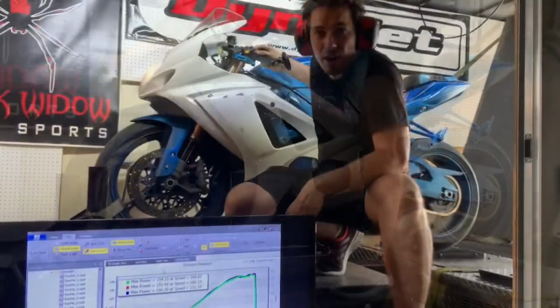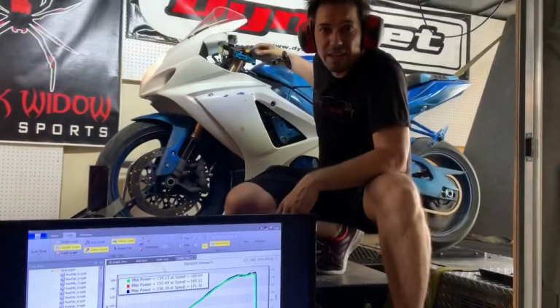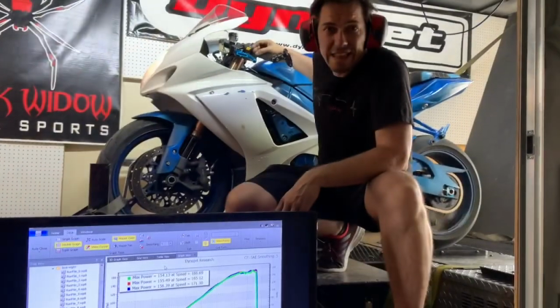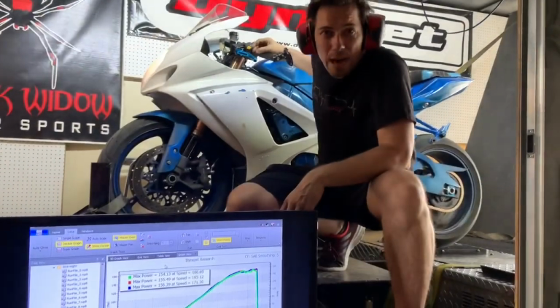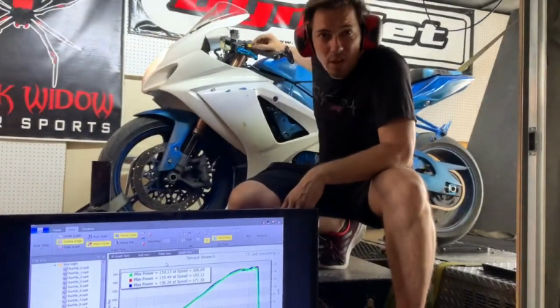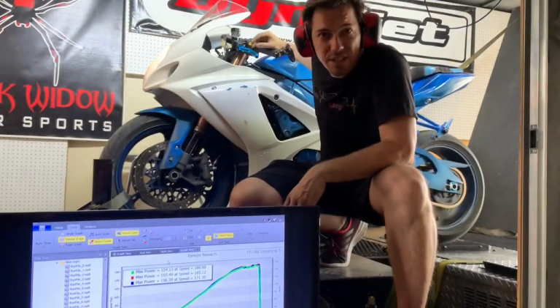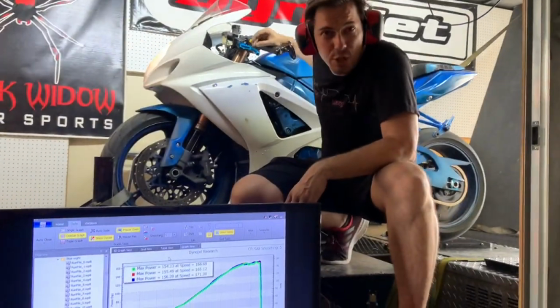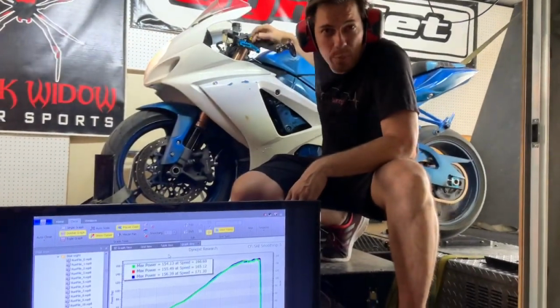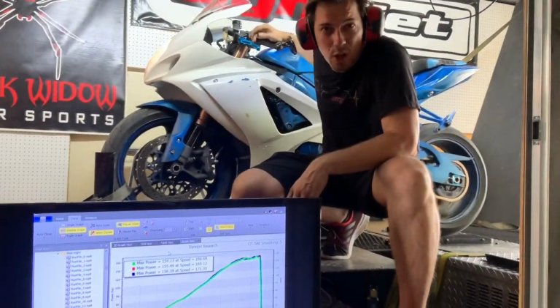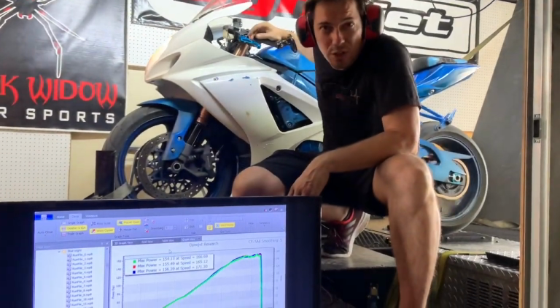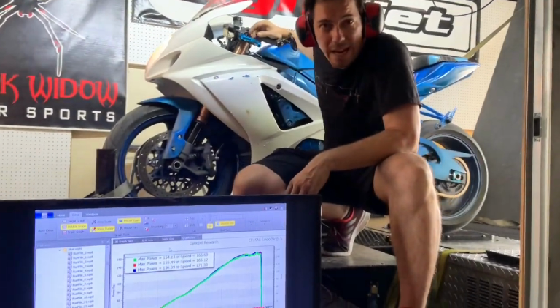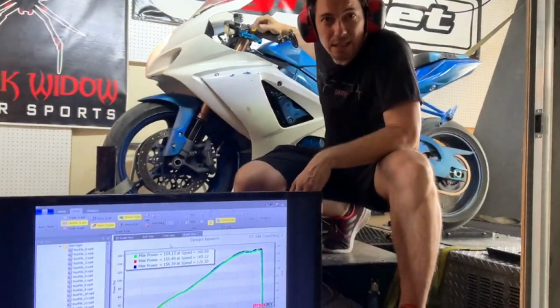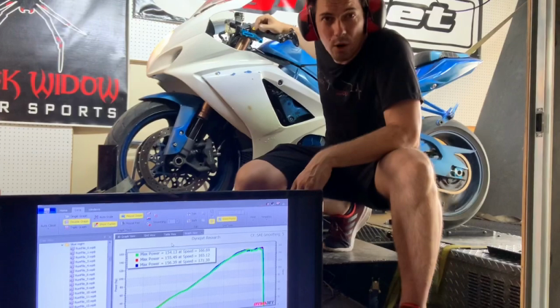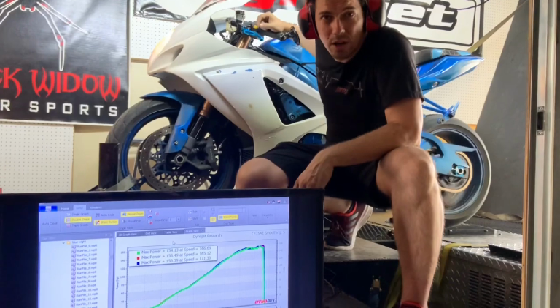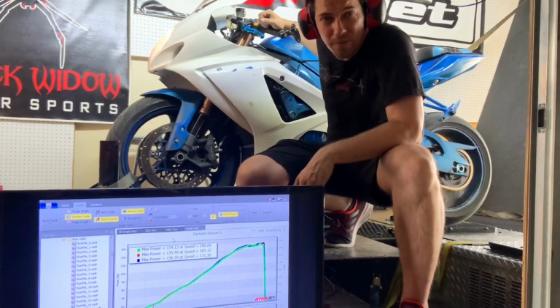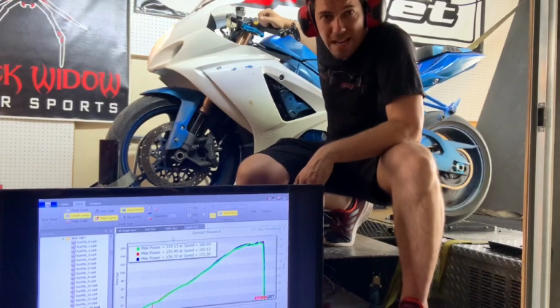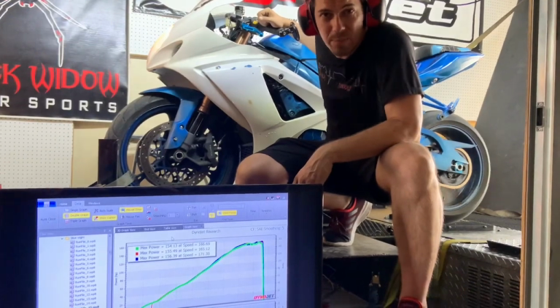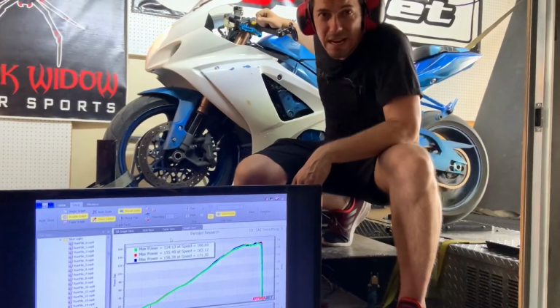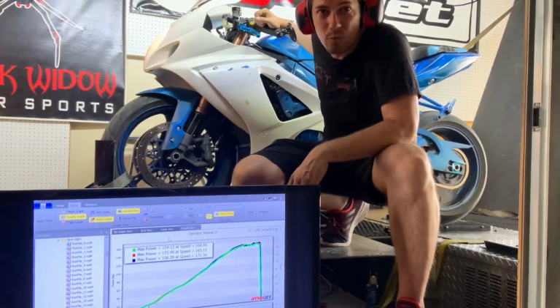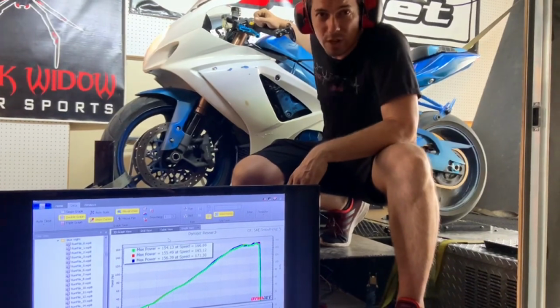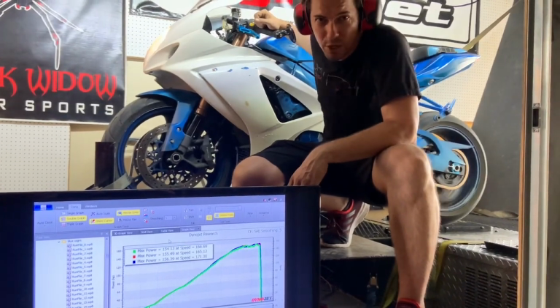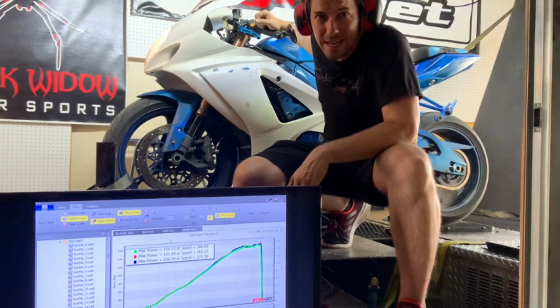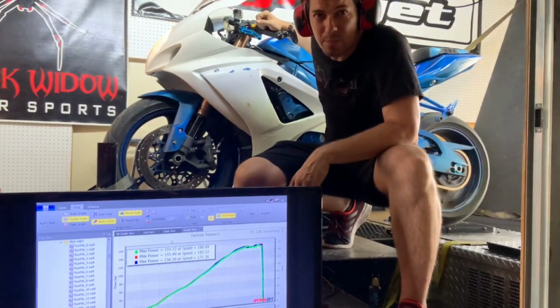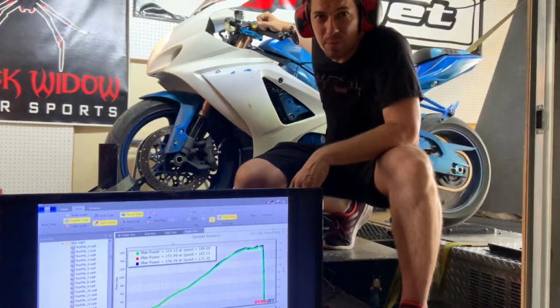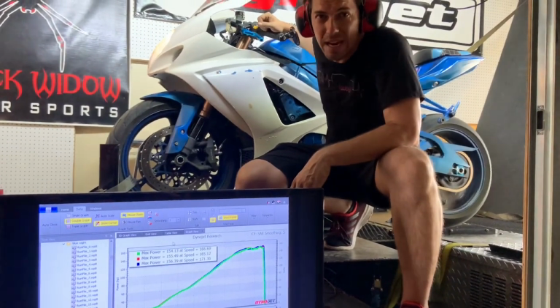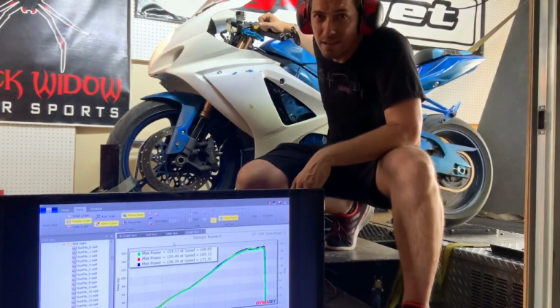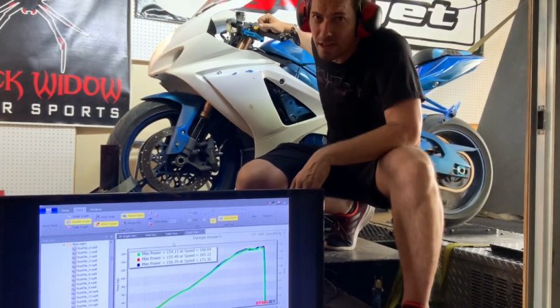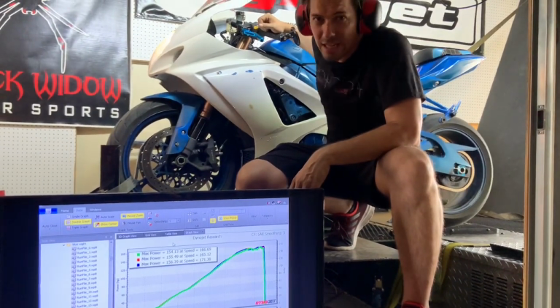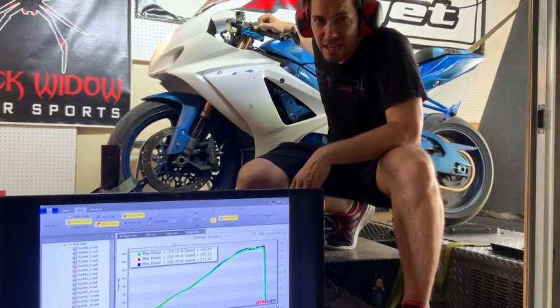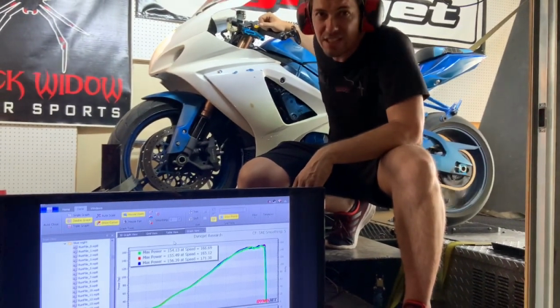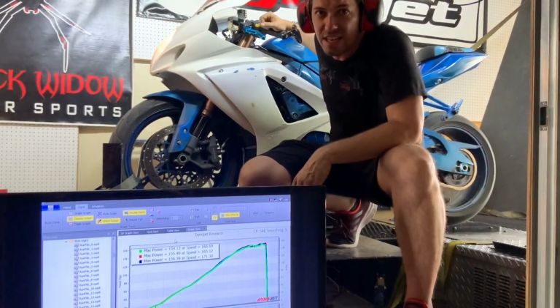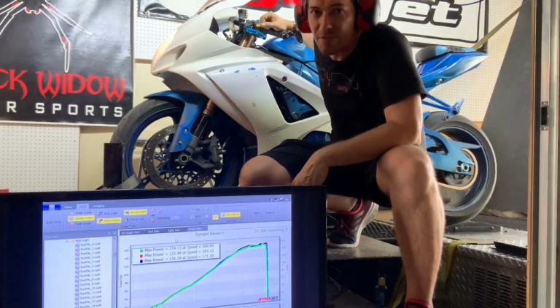Okay, that was the two pulls at lower fan speed. We're going to crank up the speed and let you guys see the difference.